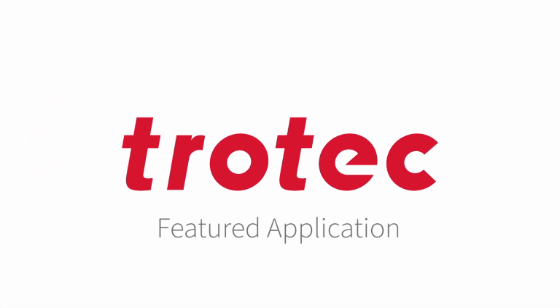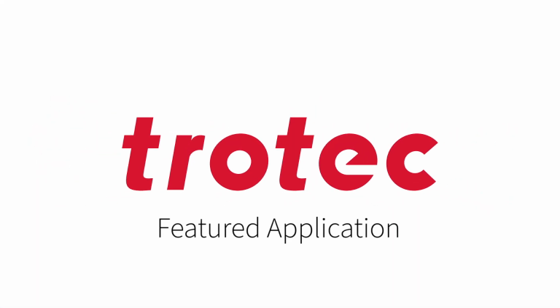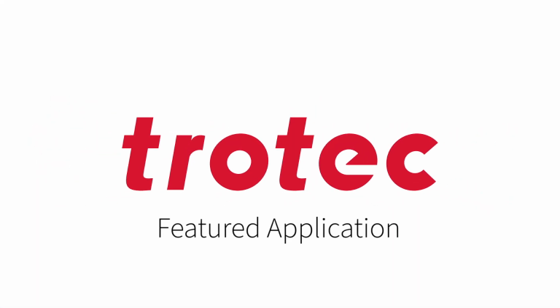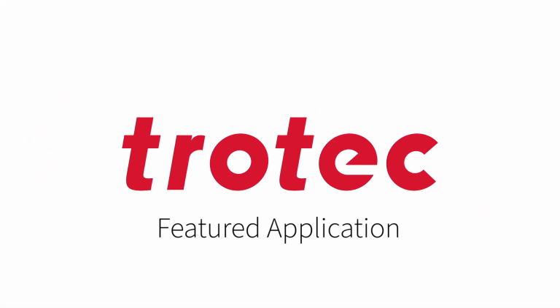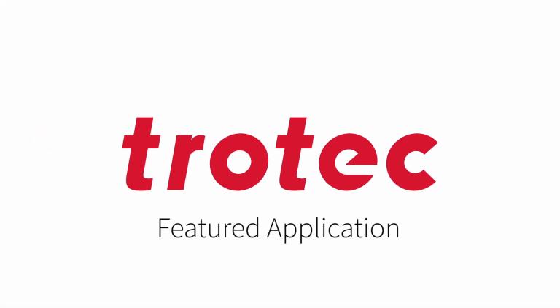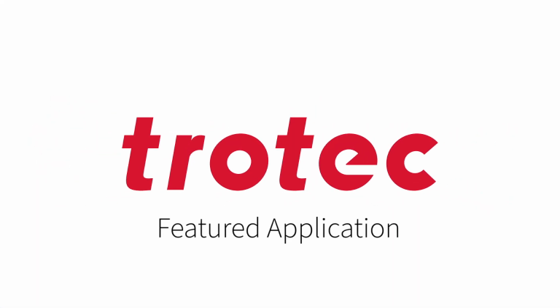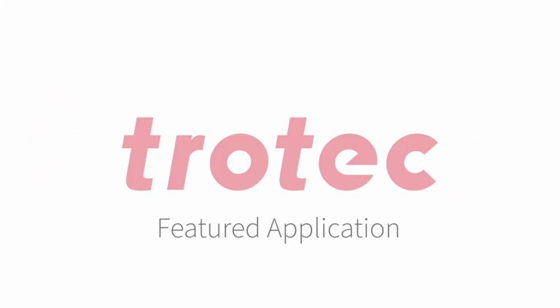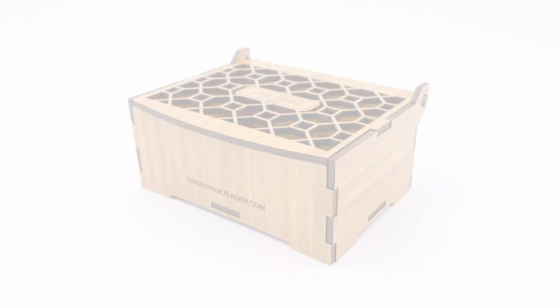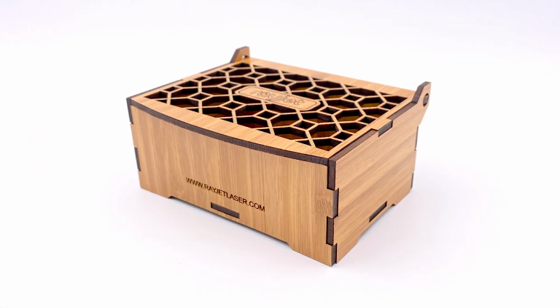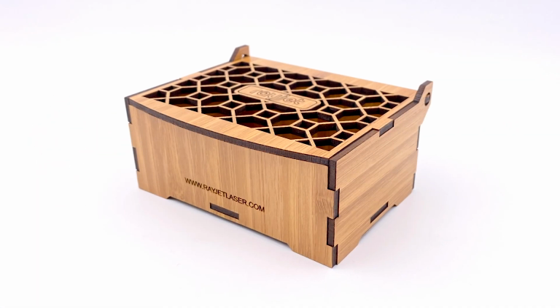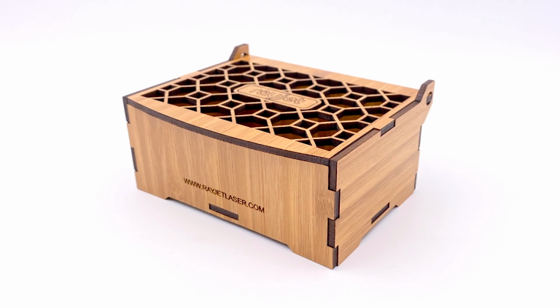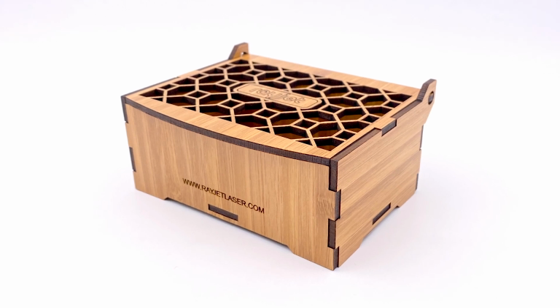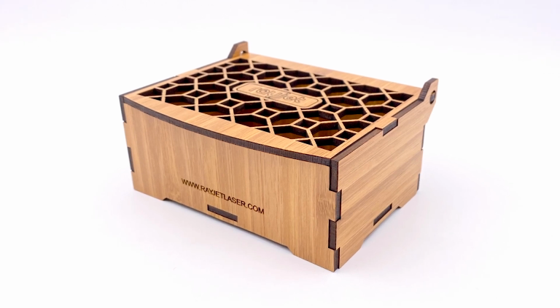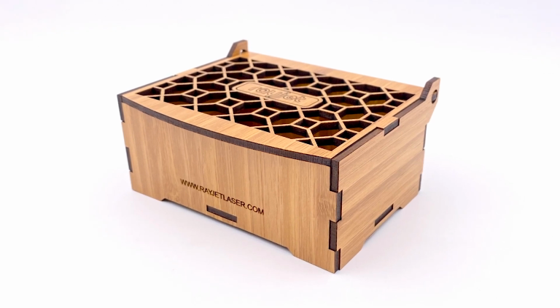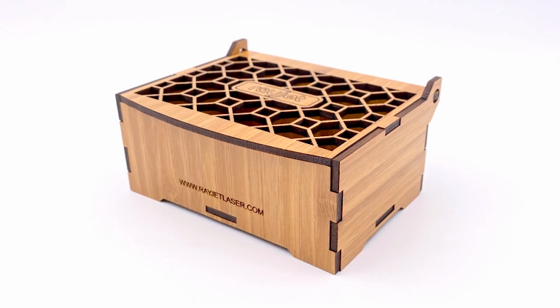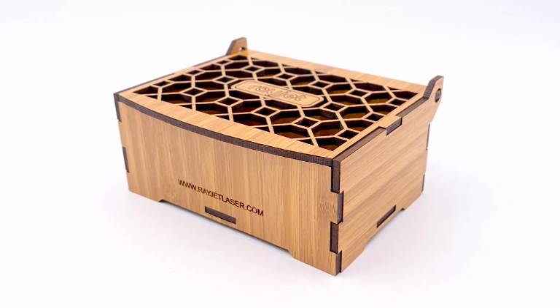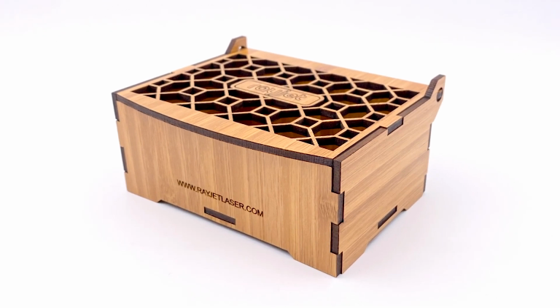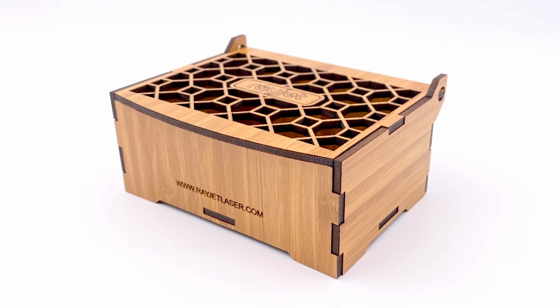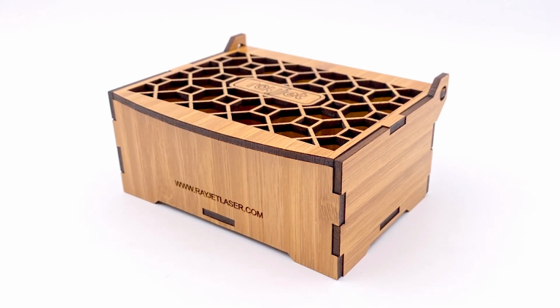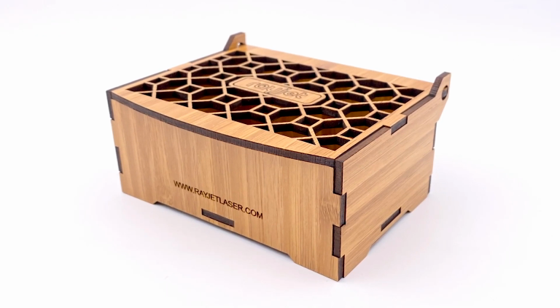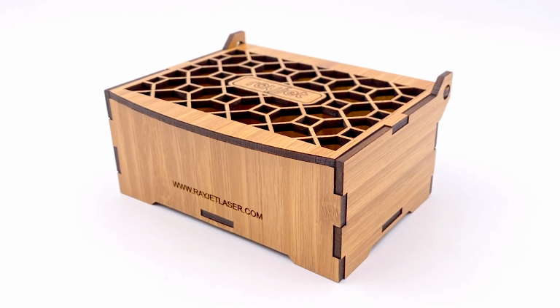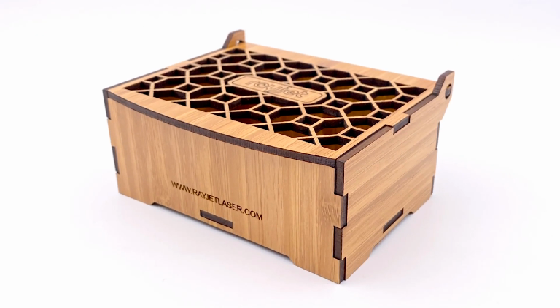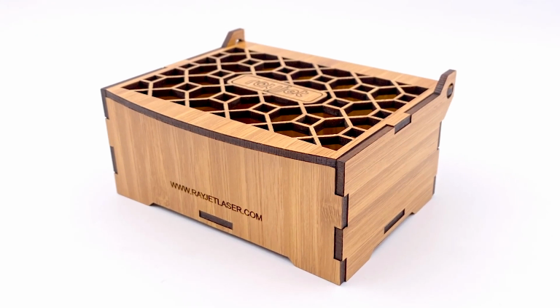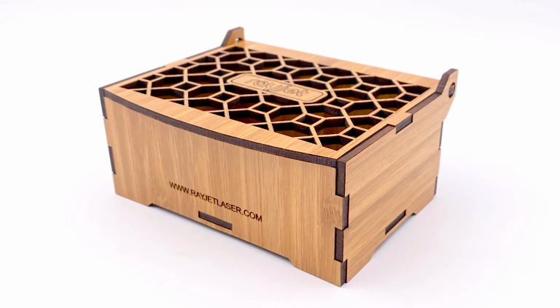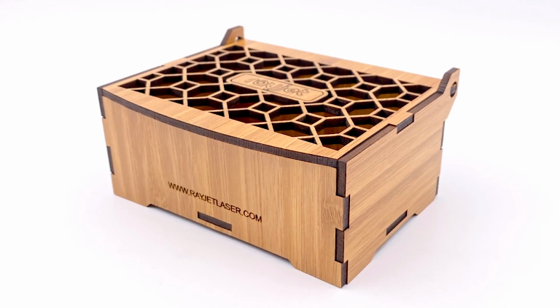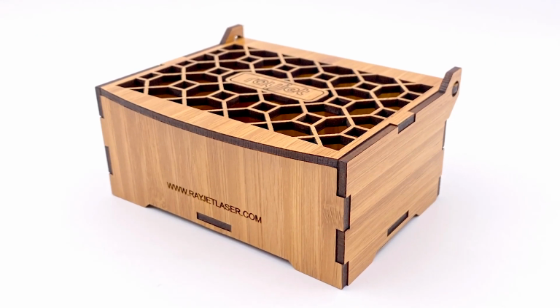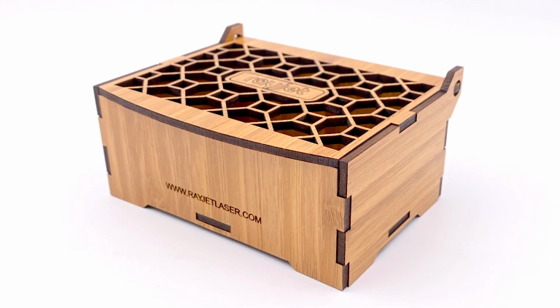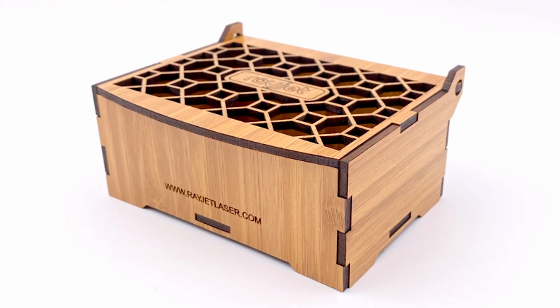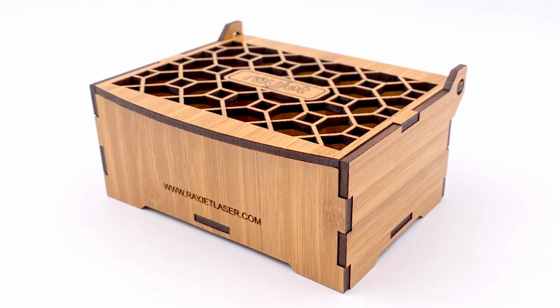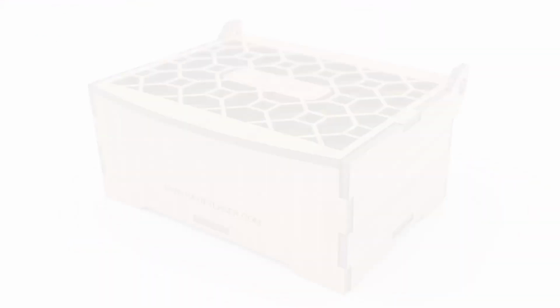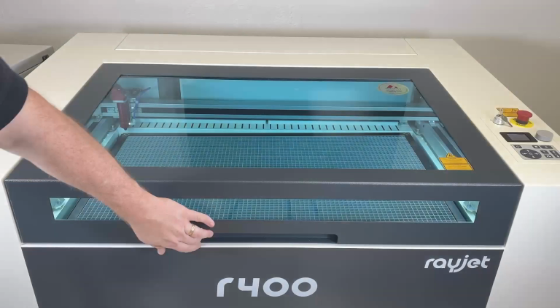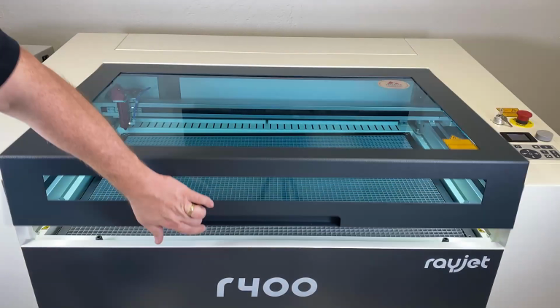Hello everyone! Thanks for joining us. For today's featured application, we will be making a veneered wood gift box on our R400 laser system.